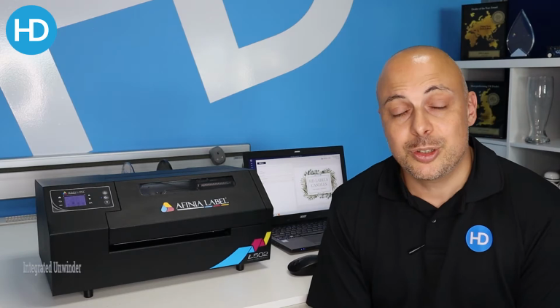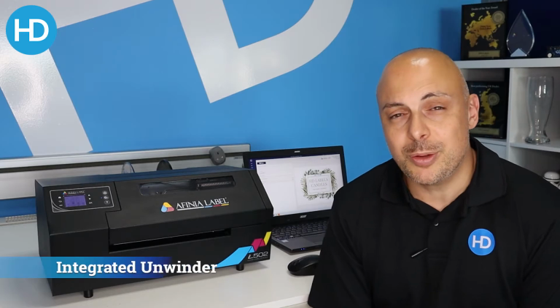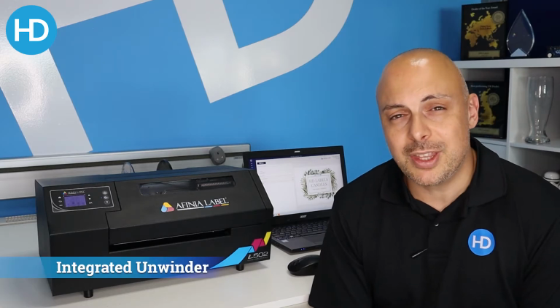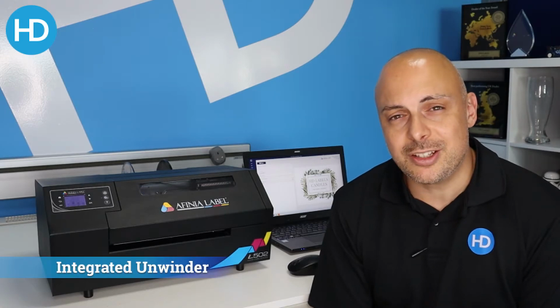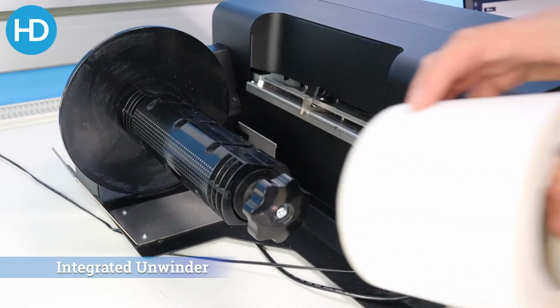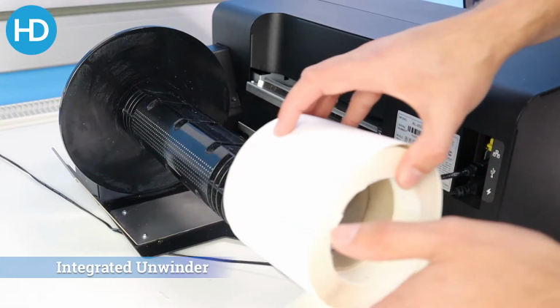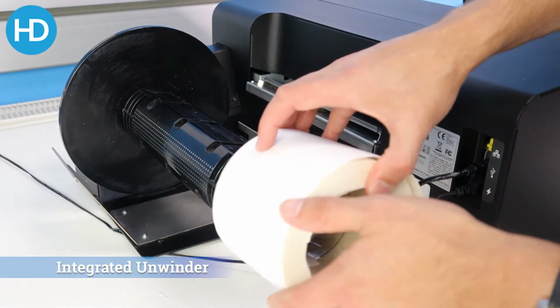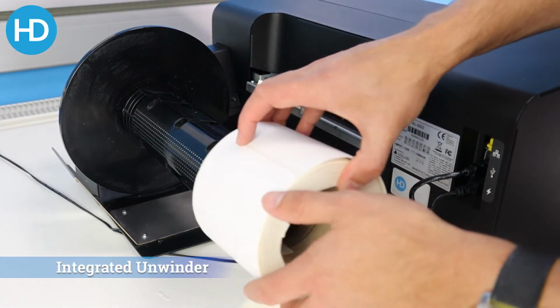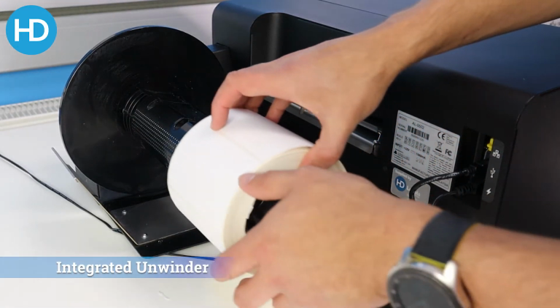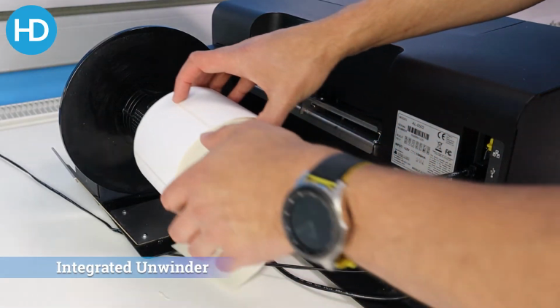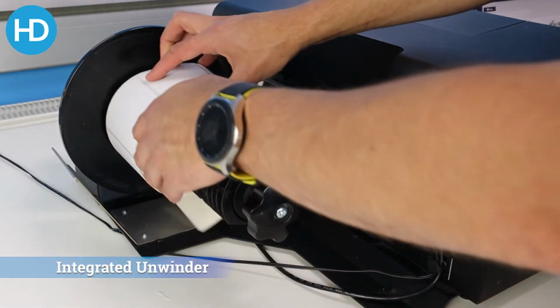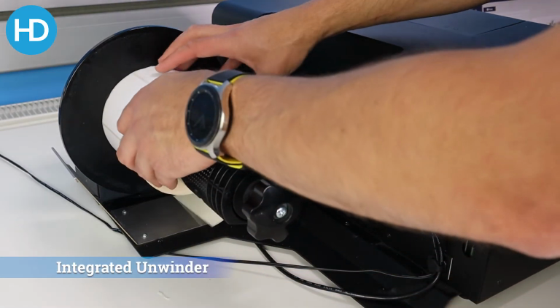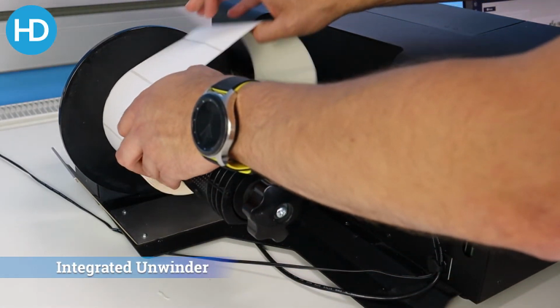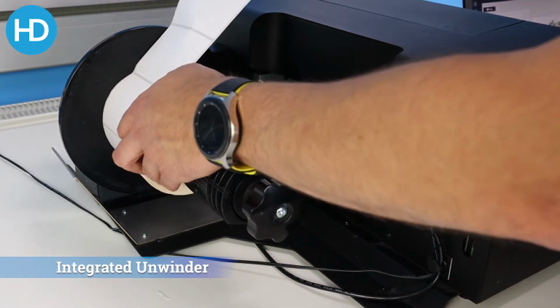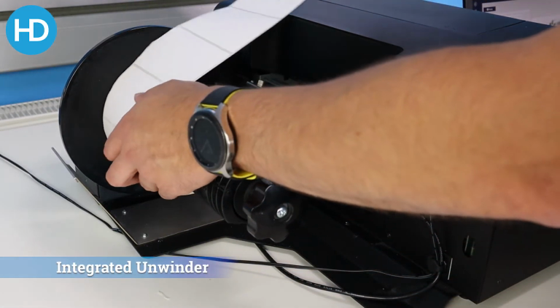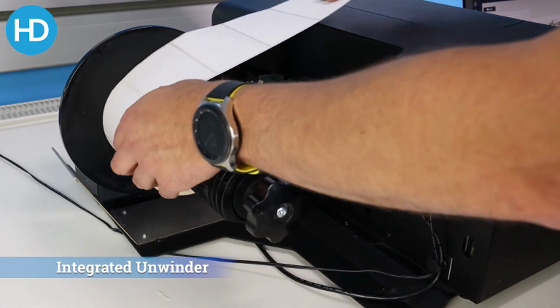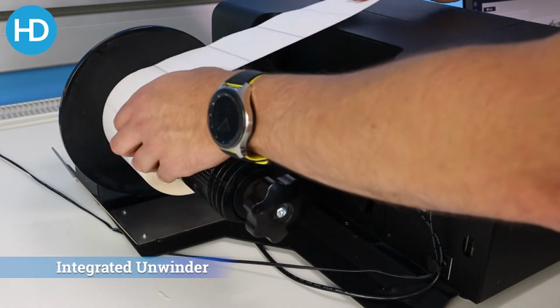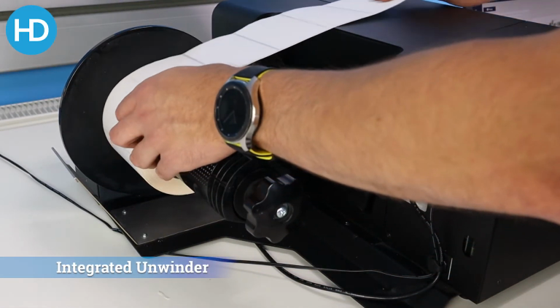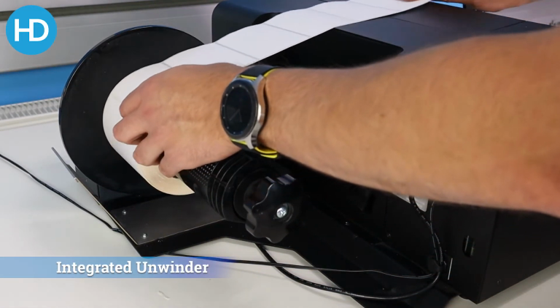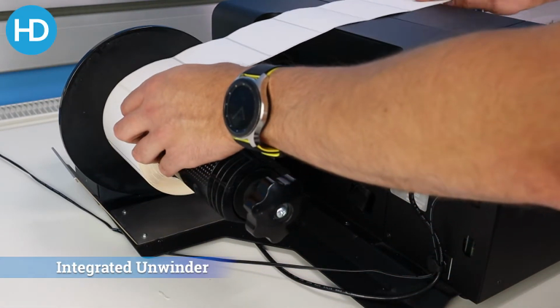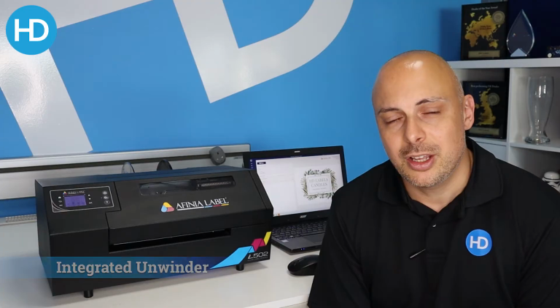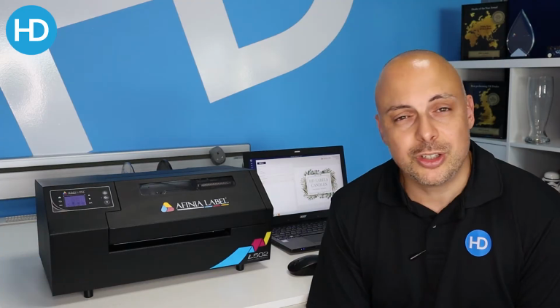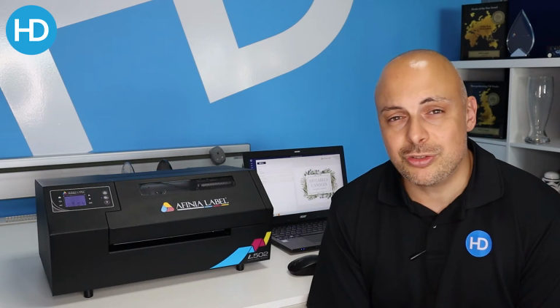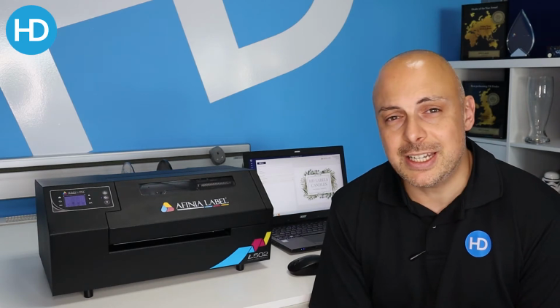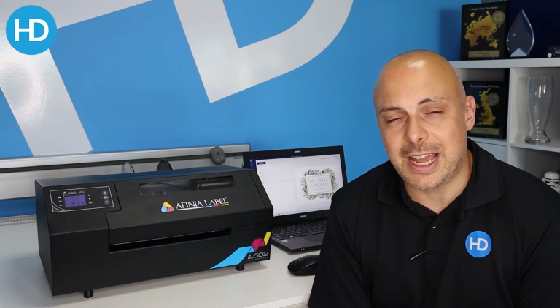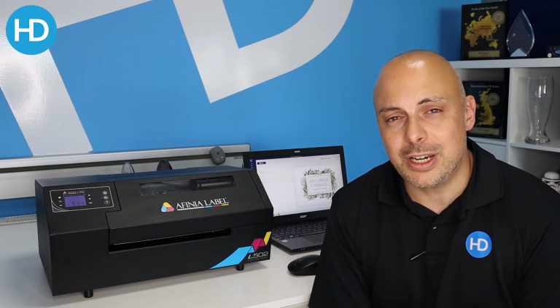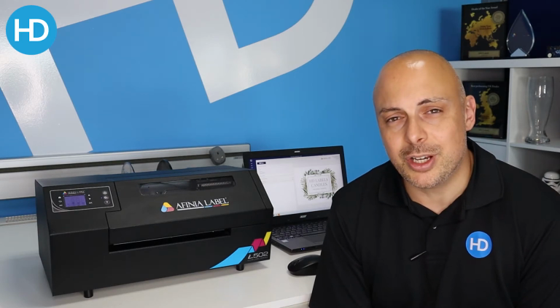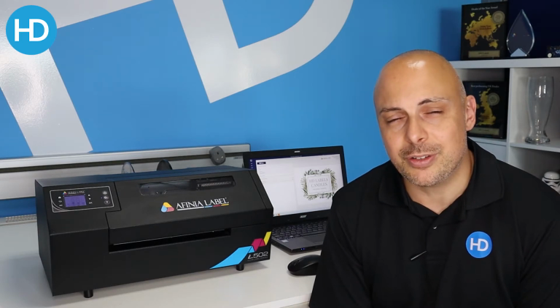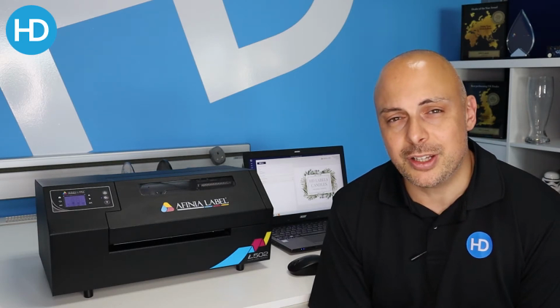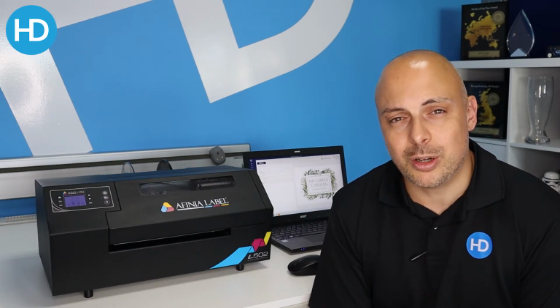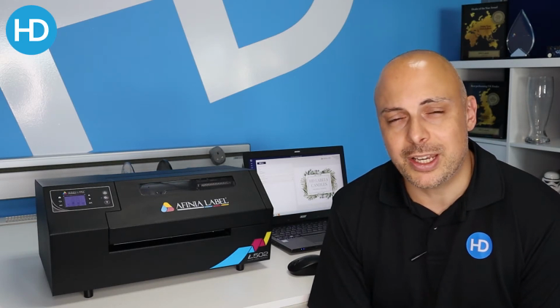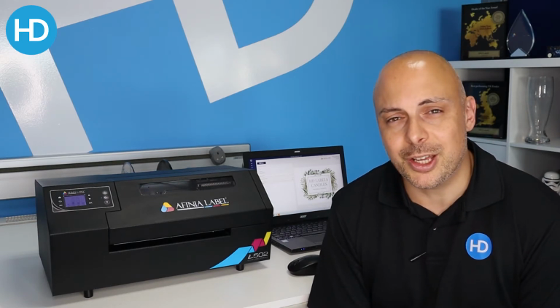It comes with an external but integrated unwinder which is able to take large rolls of material, so you just really need to add a rewinder at the front and away you go.